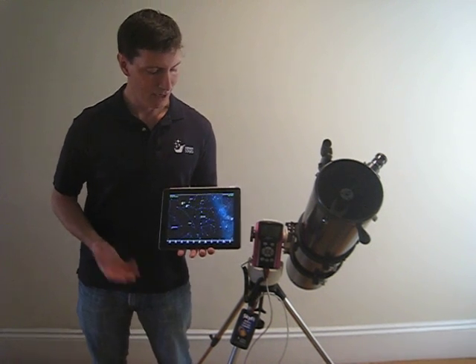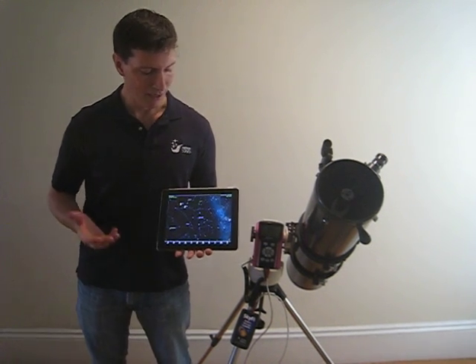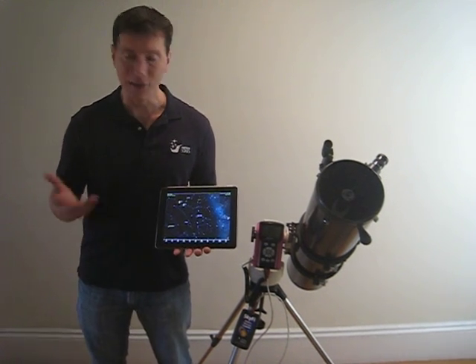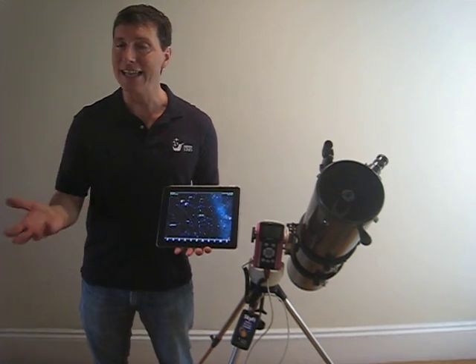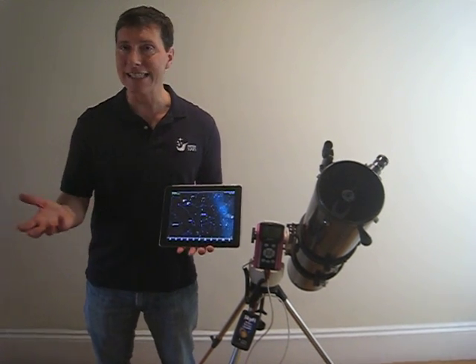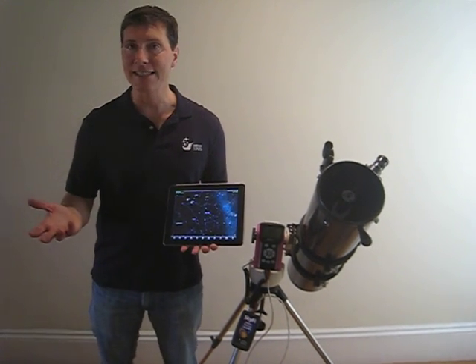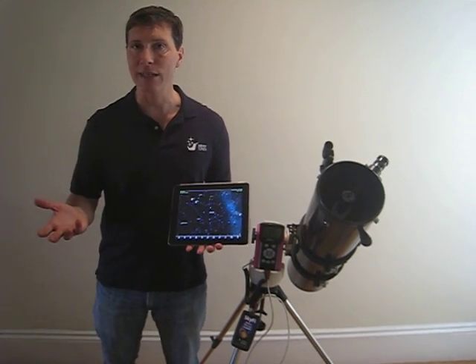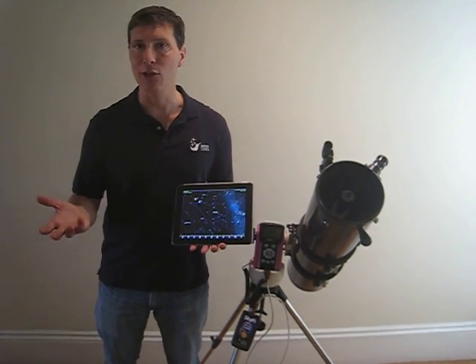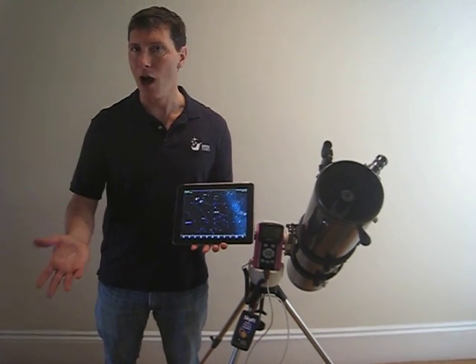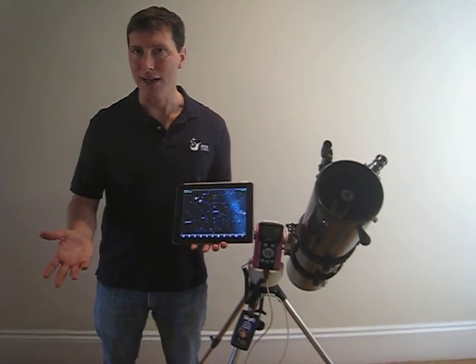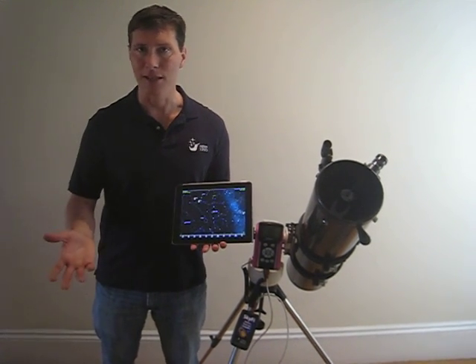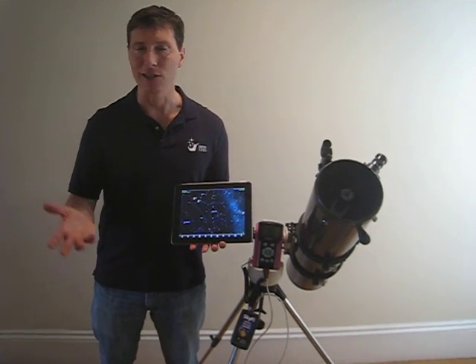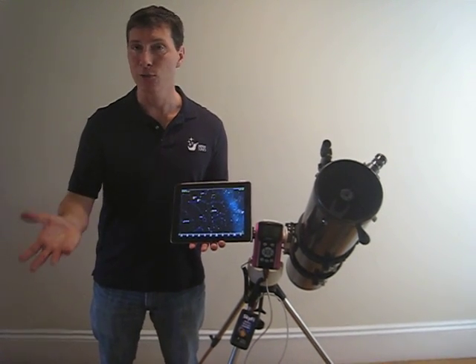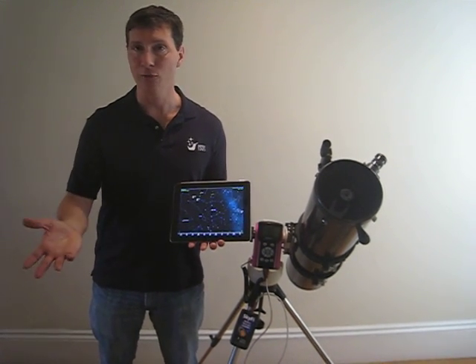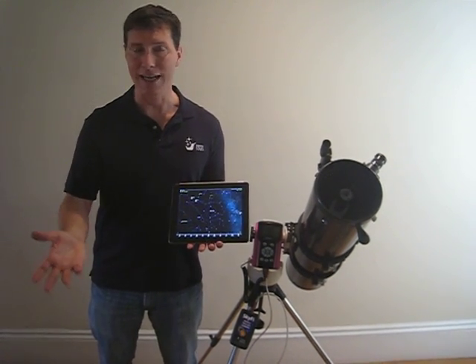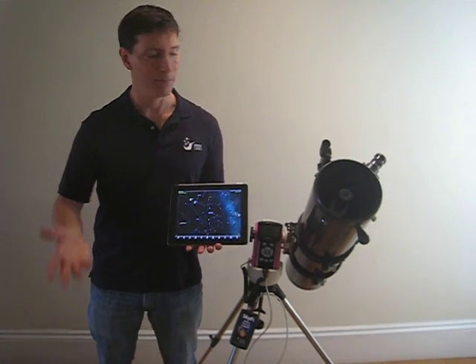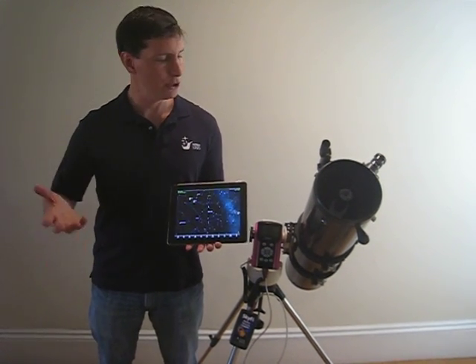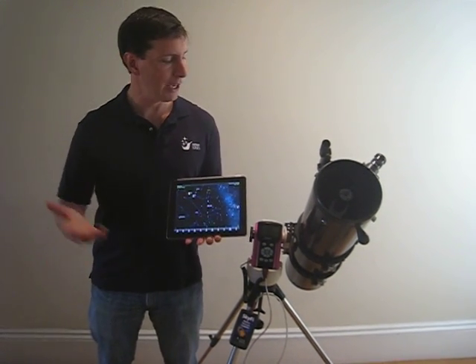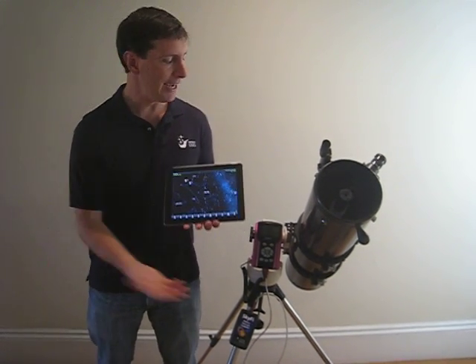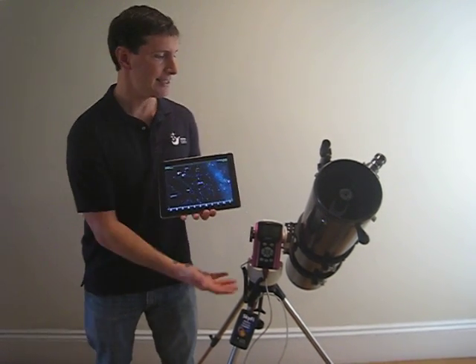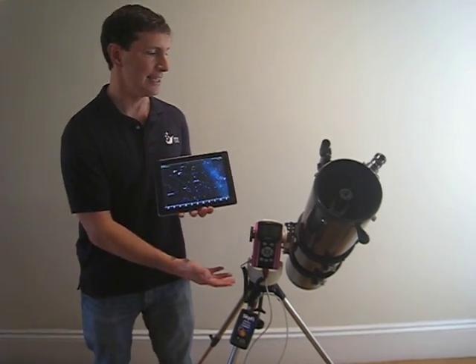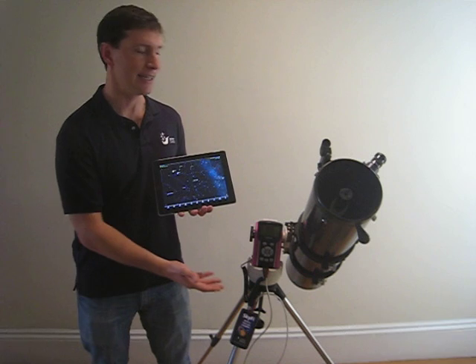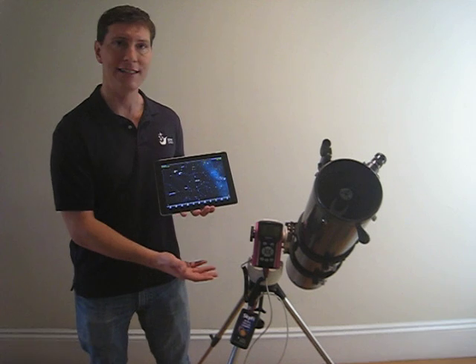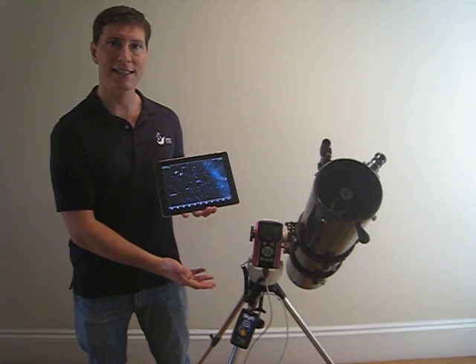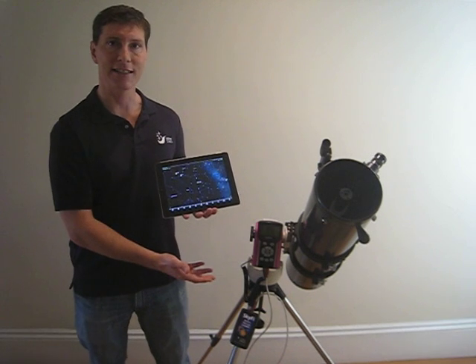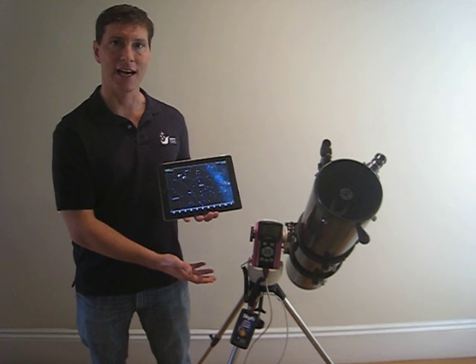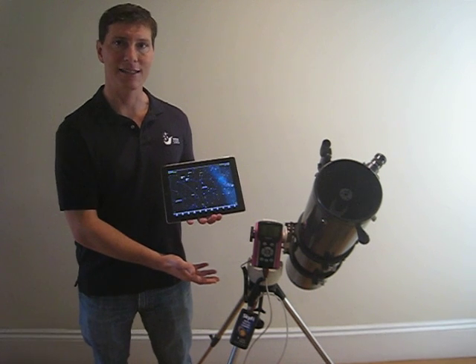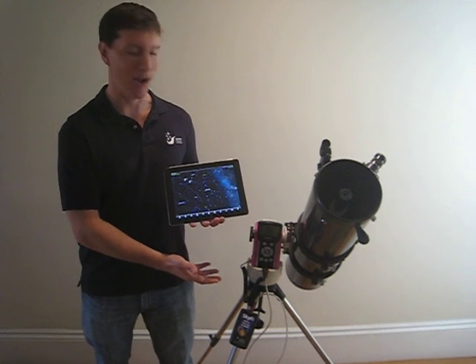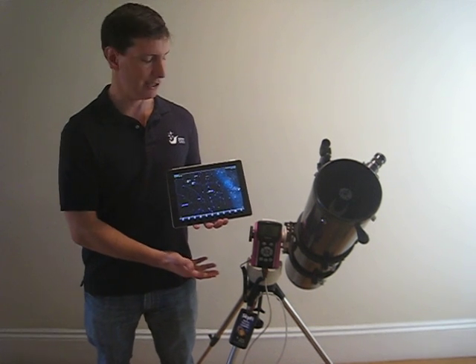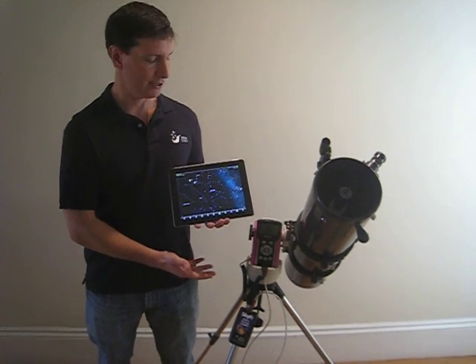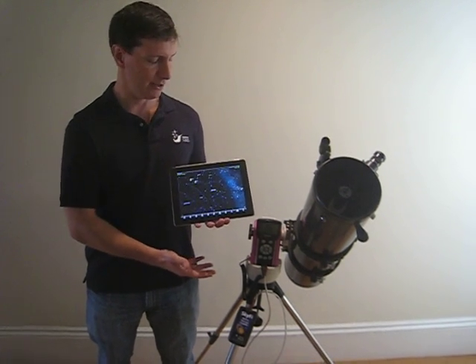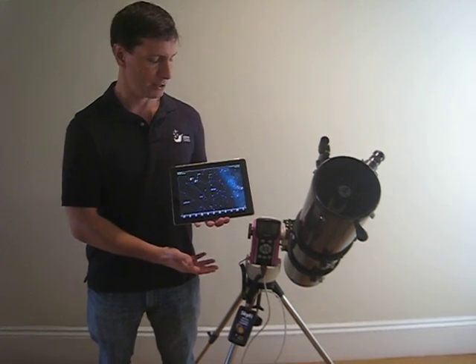Now, you can't see this thing with your eyes — it'll be too faint. But you can see it in a decently sized backyard telescope.